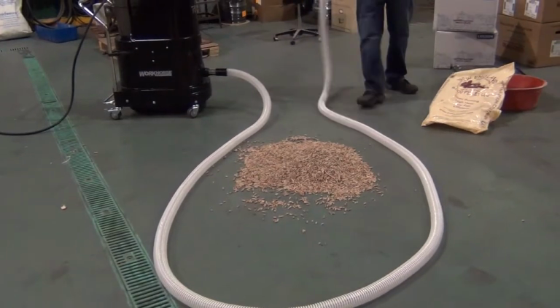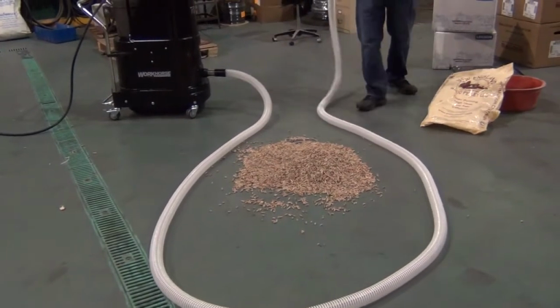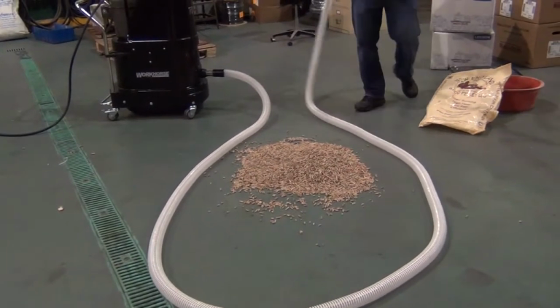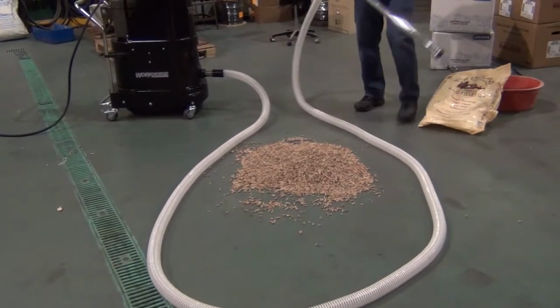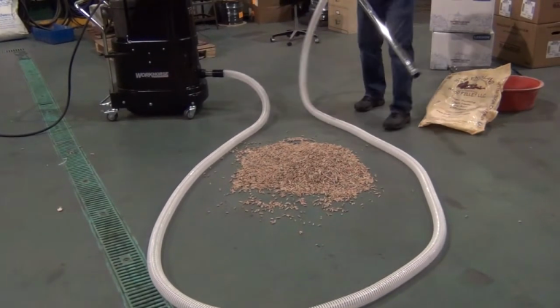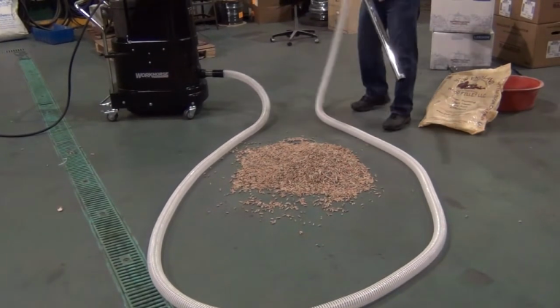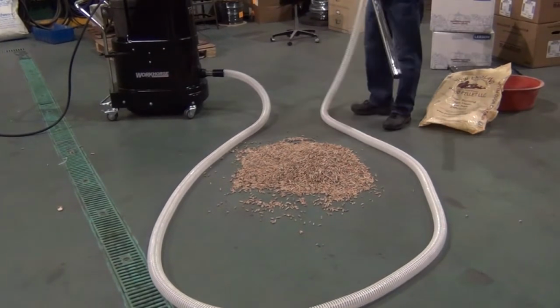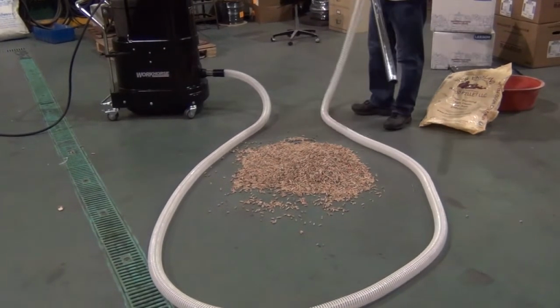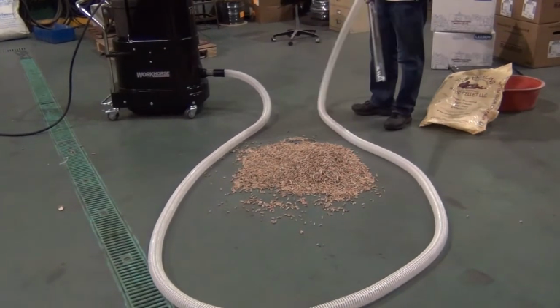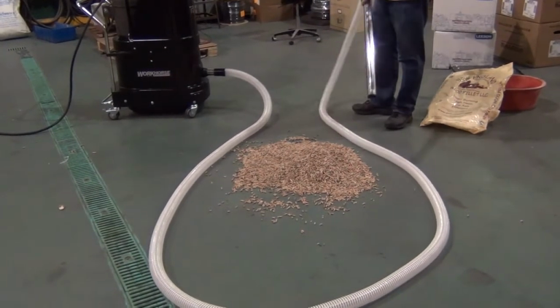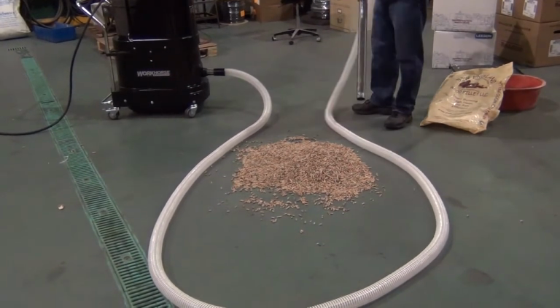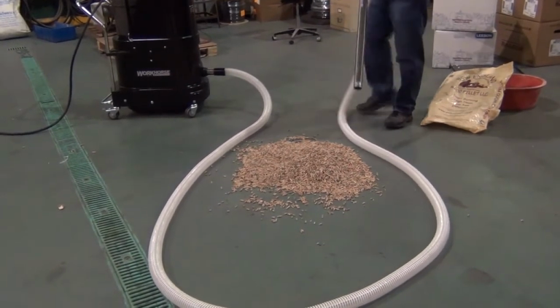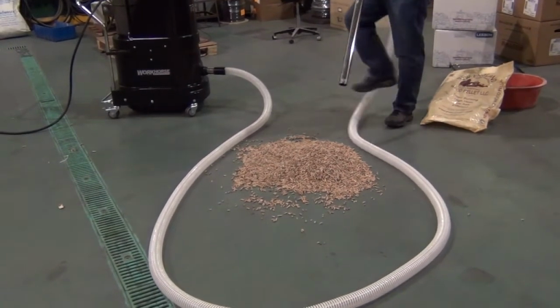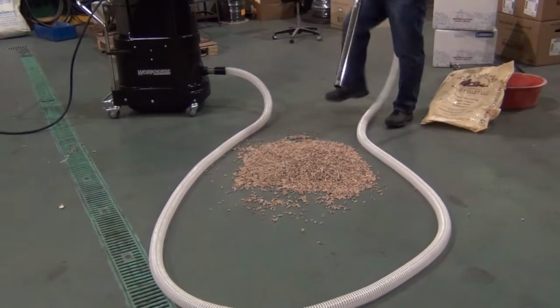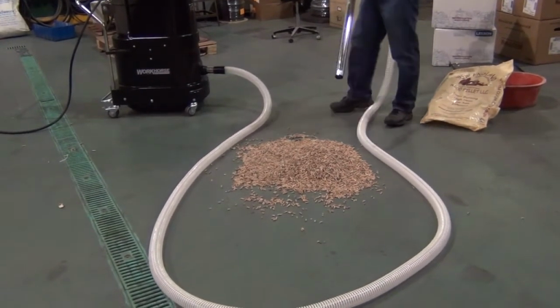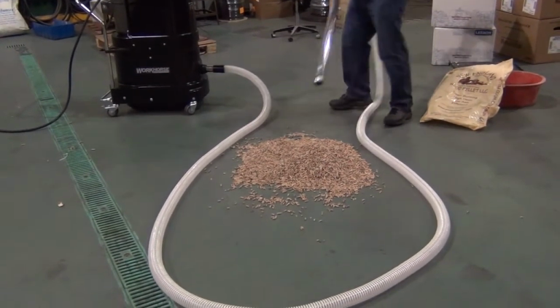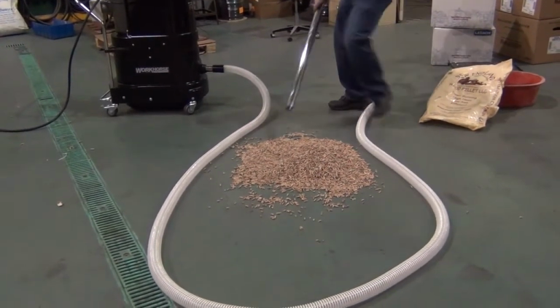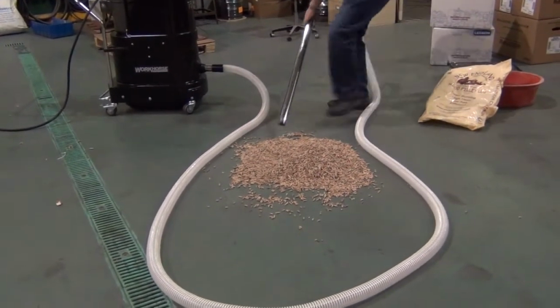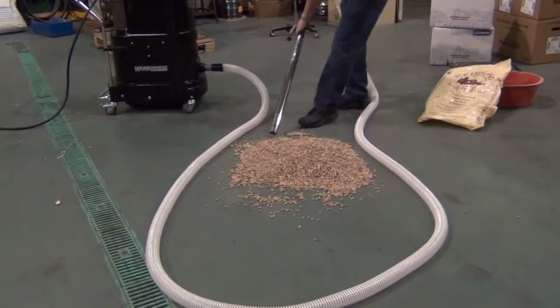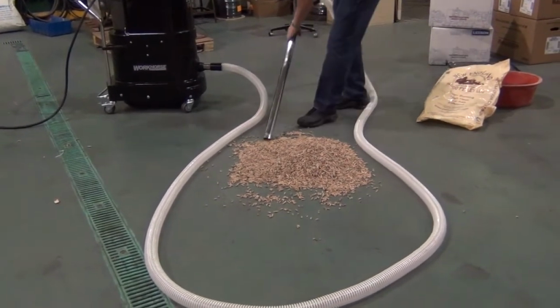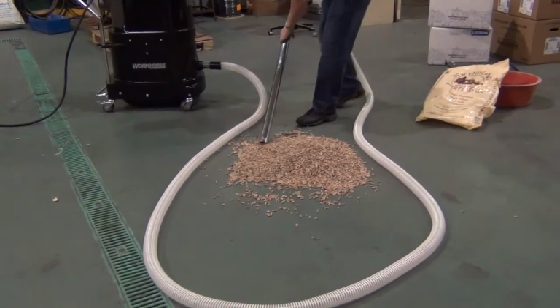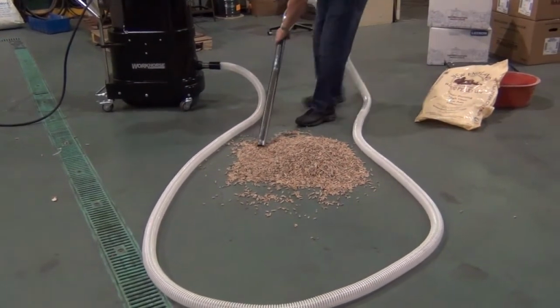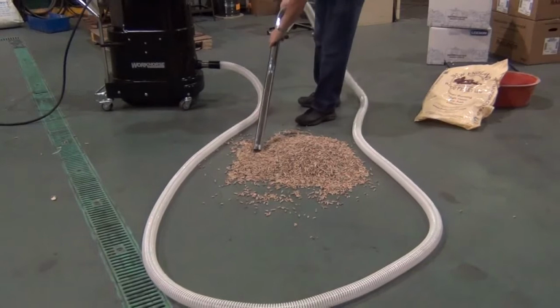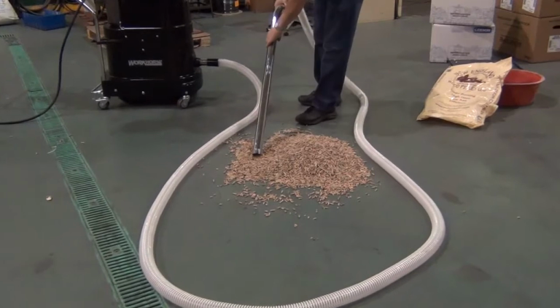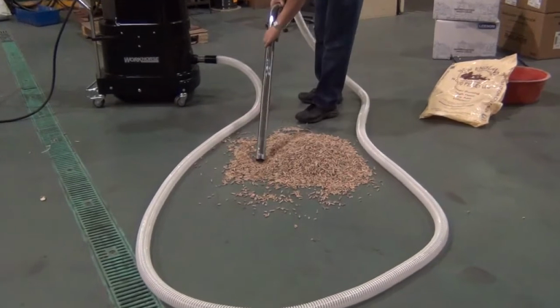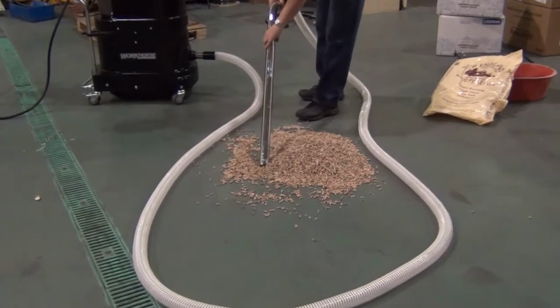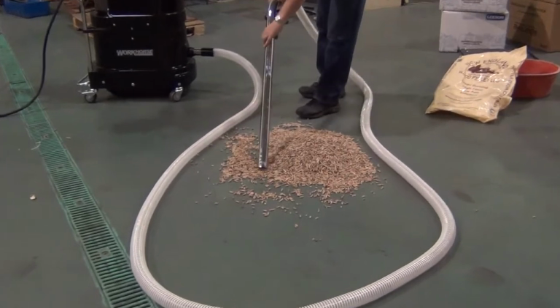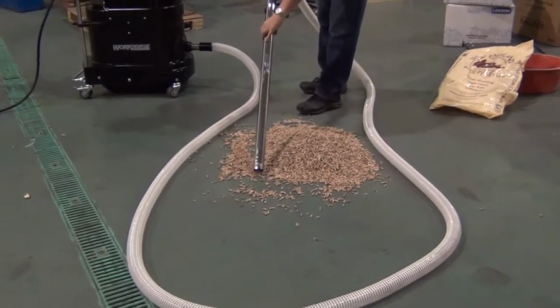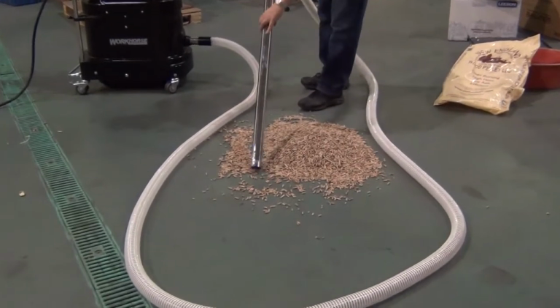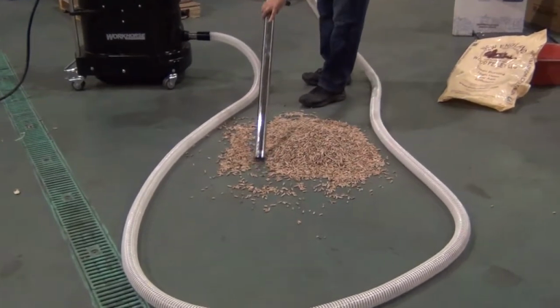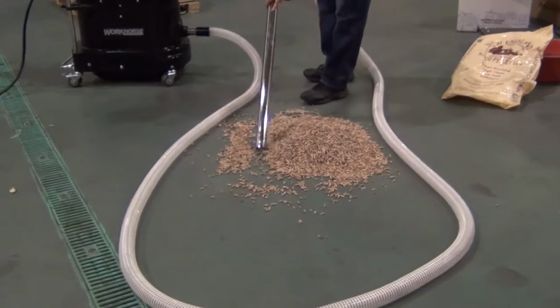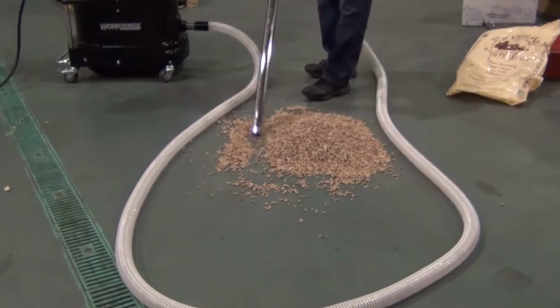Here we are with the 3 horsepower 1220, picking up wood pellets, 25 foot hose.